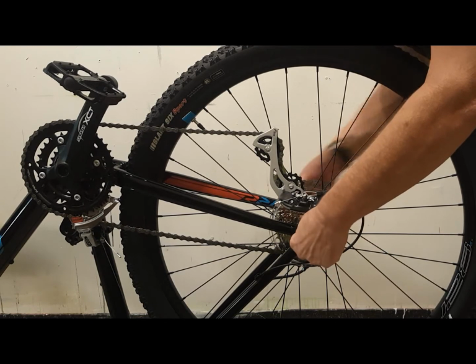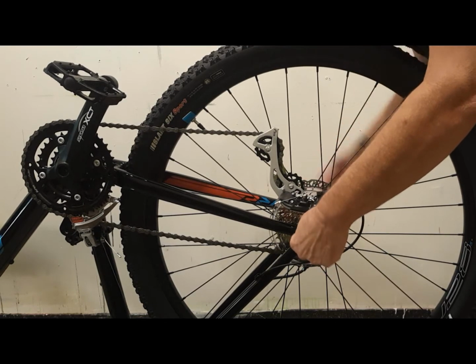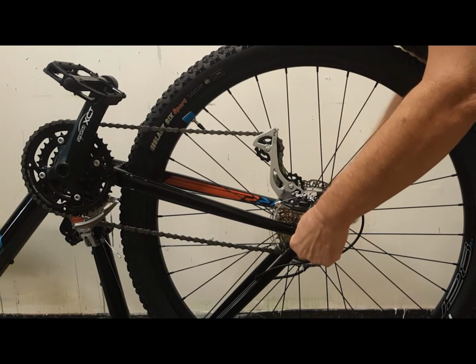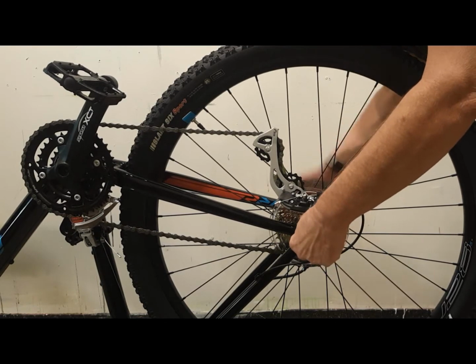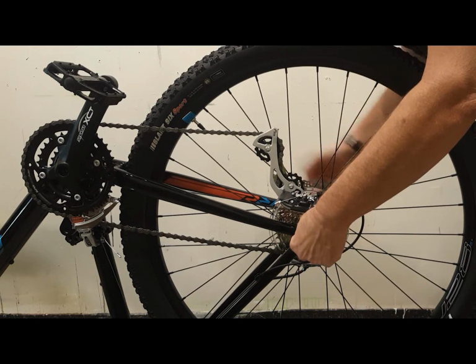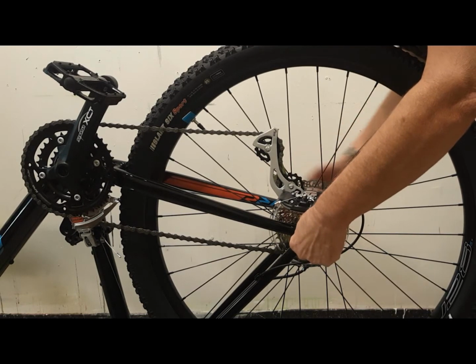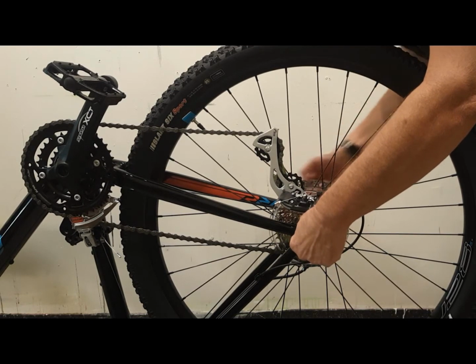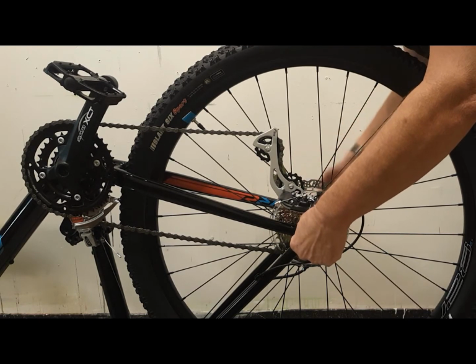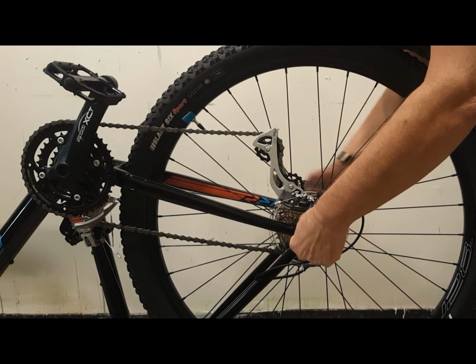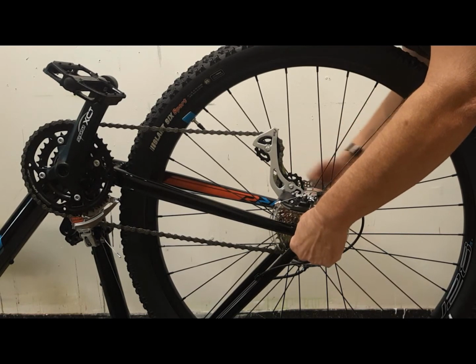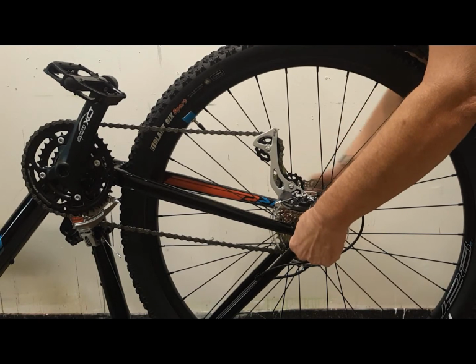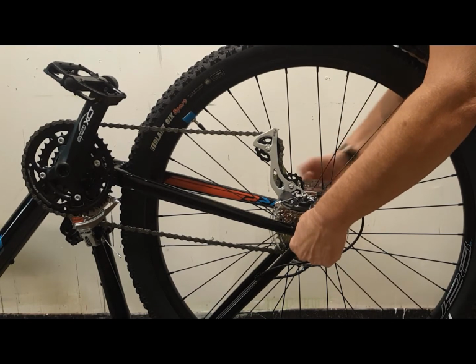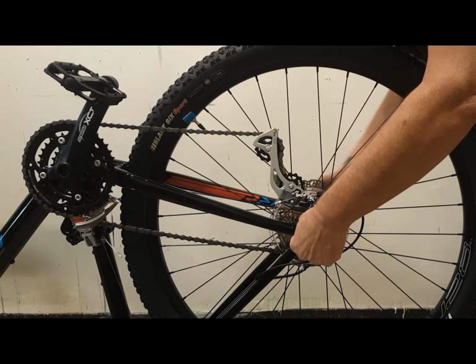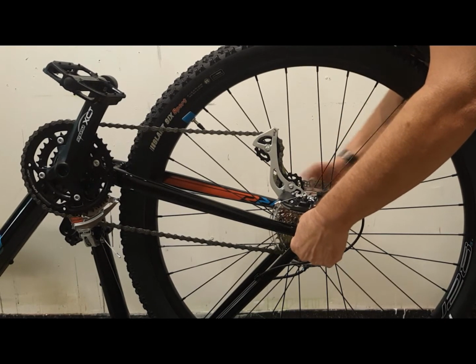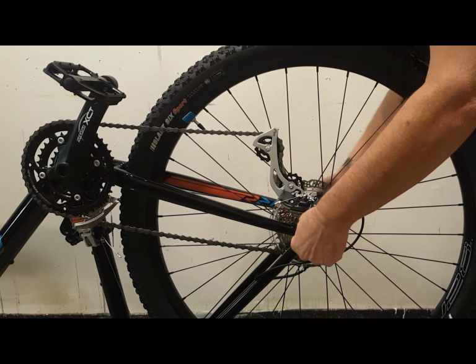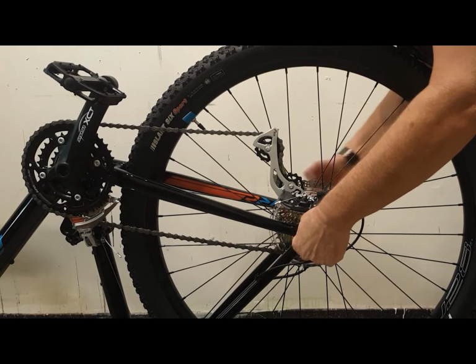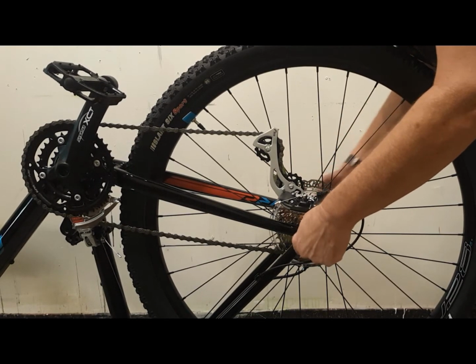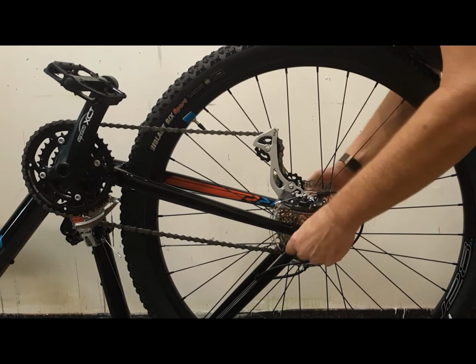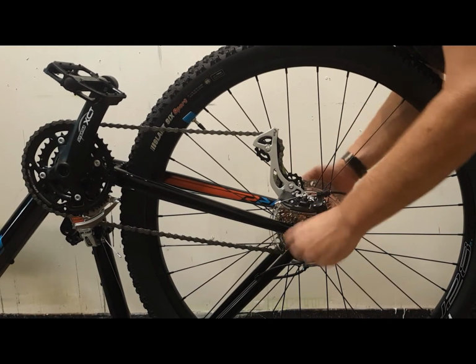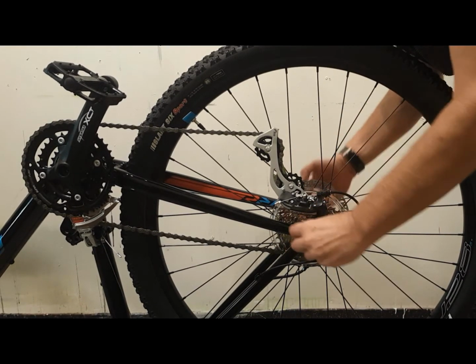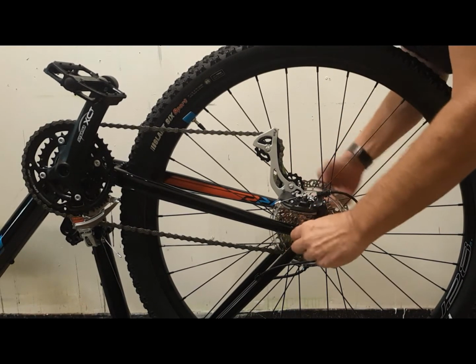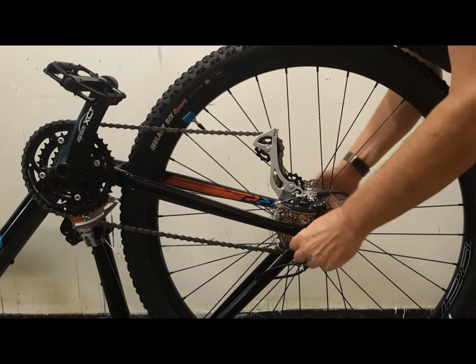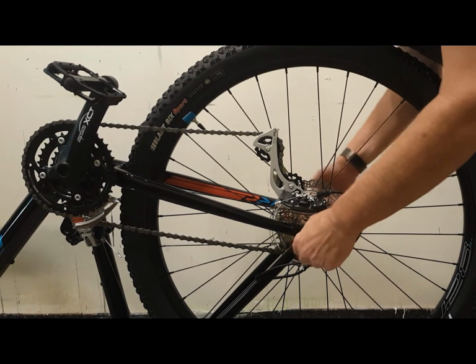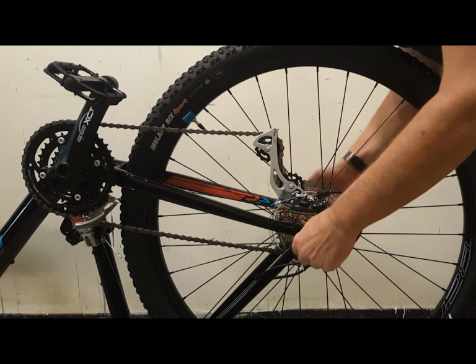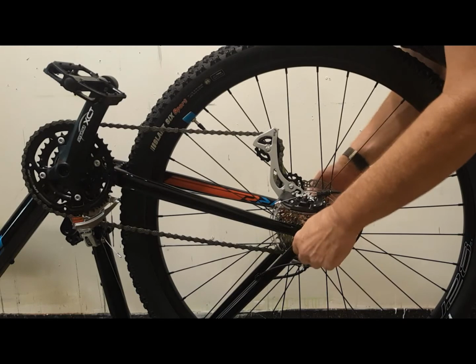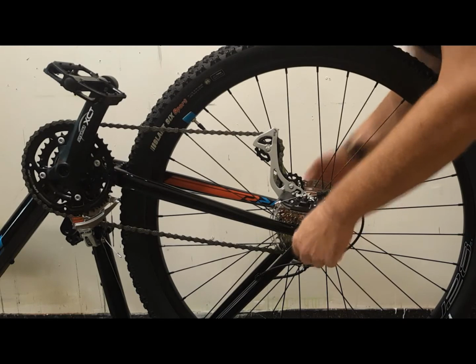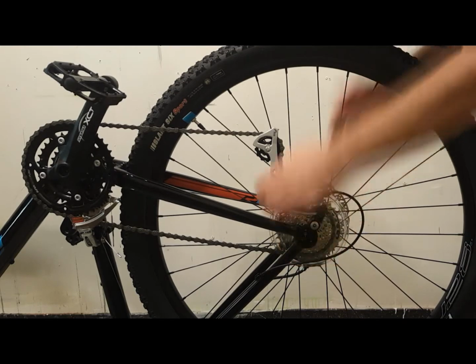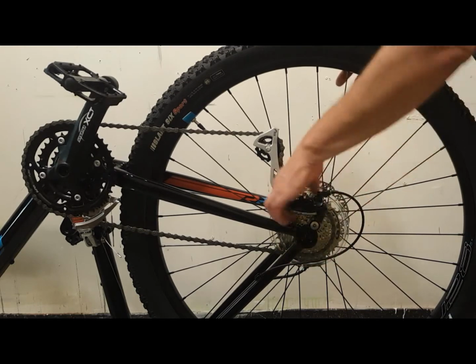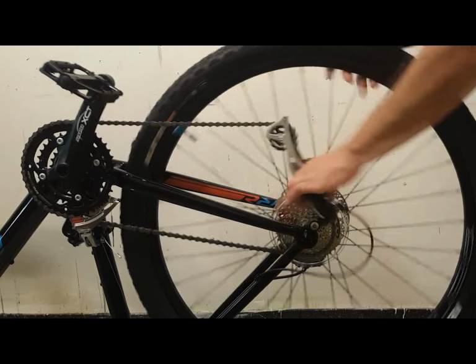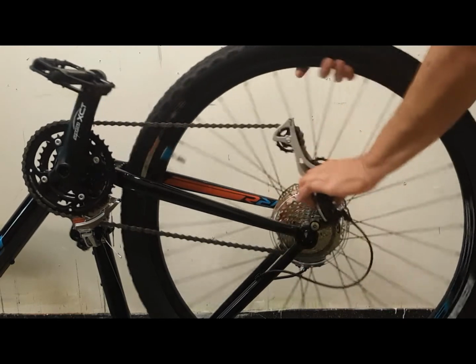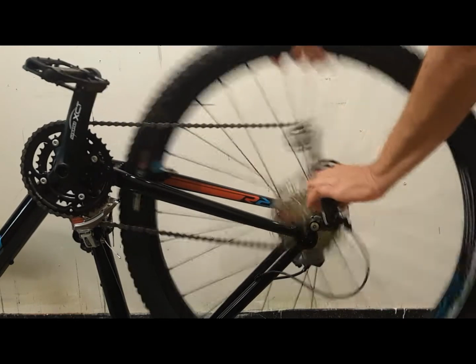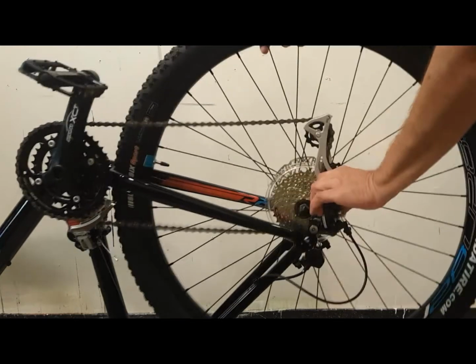The first thing I want to do is remove the tire and inner tube from the bike's existing wheel for use with the 1200 watt wheel.